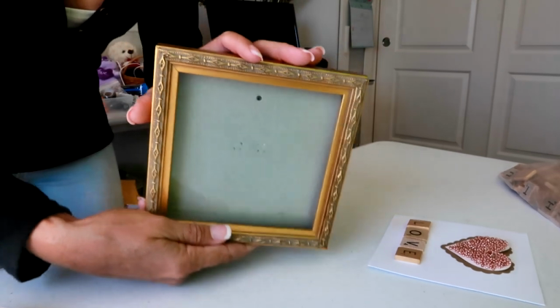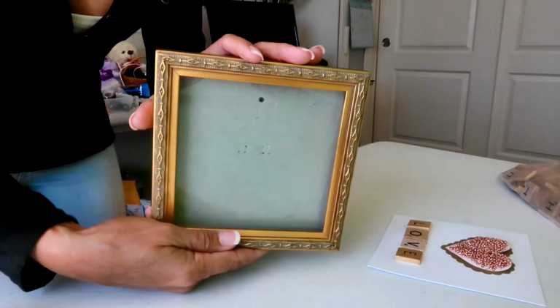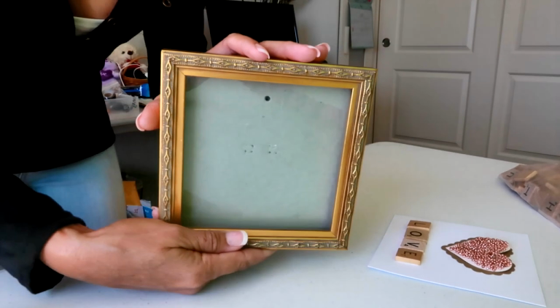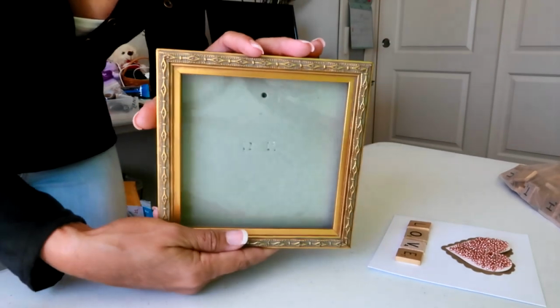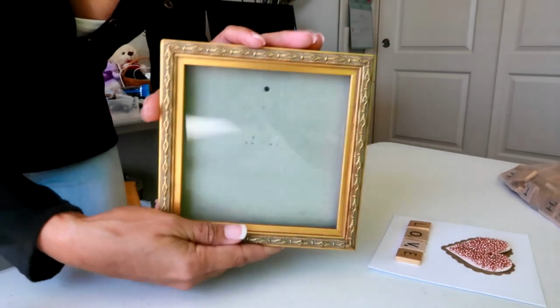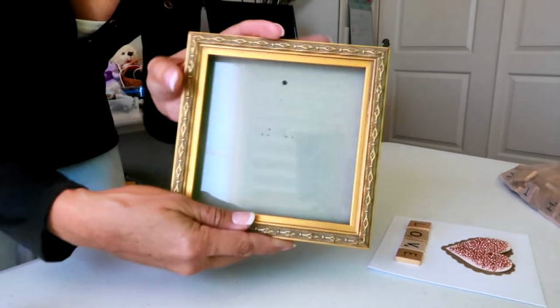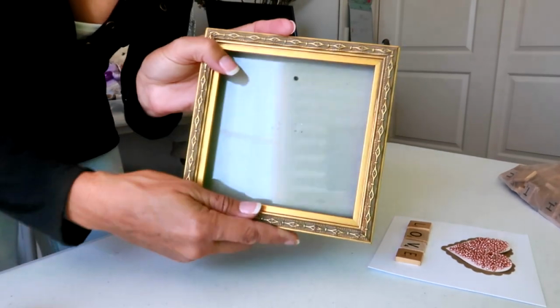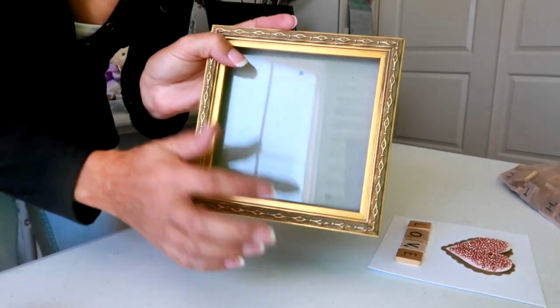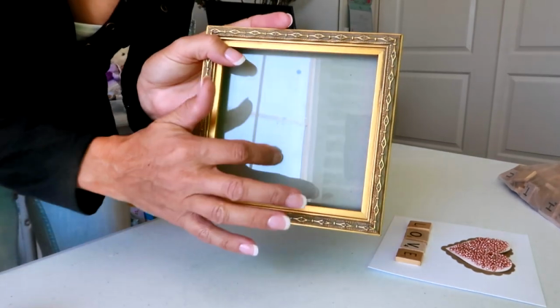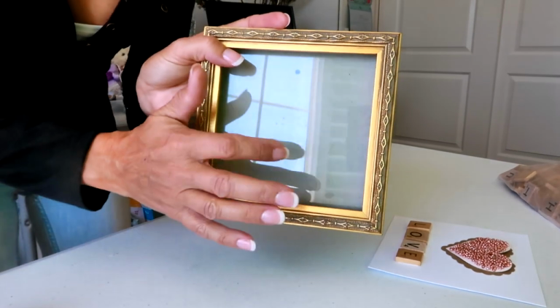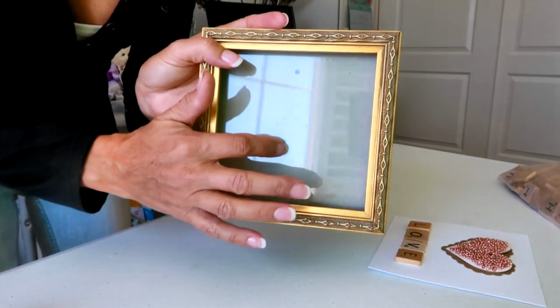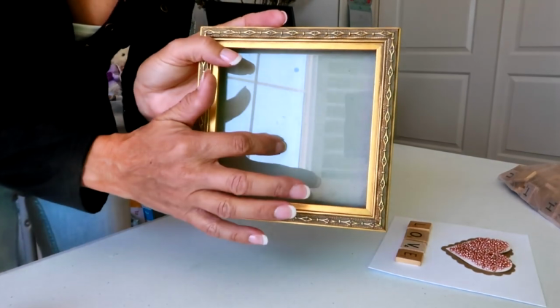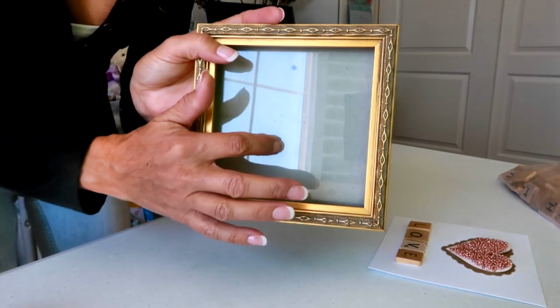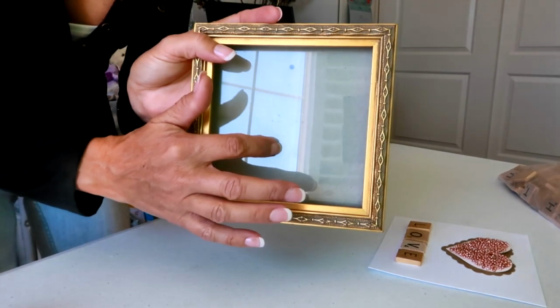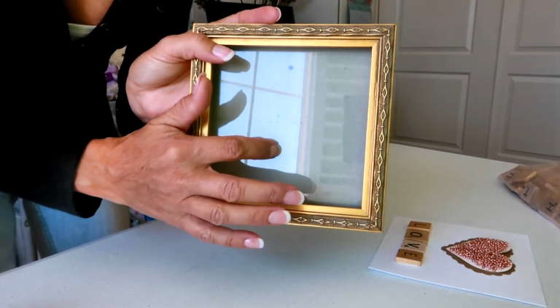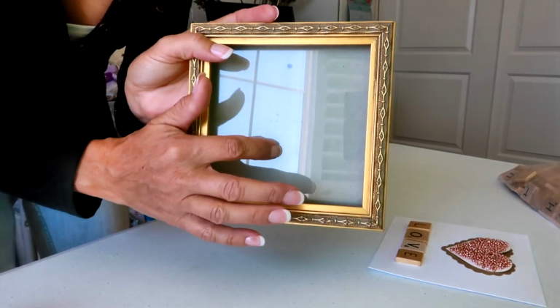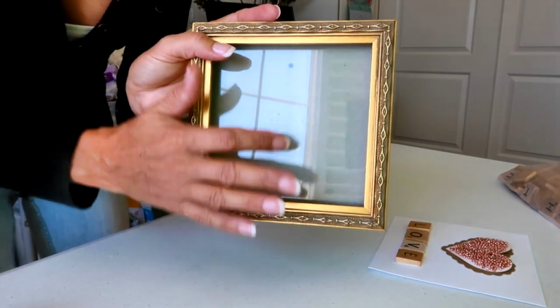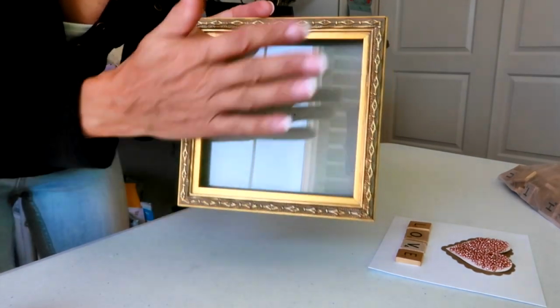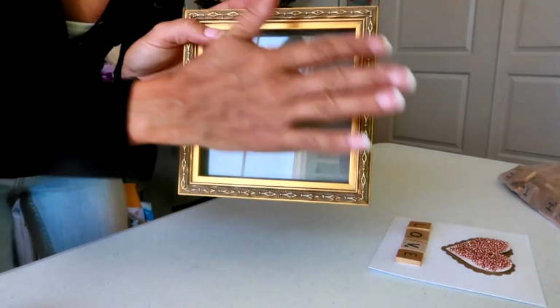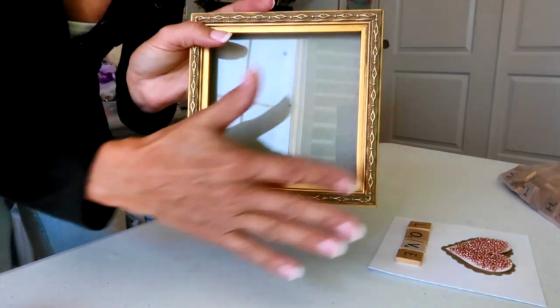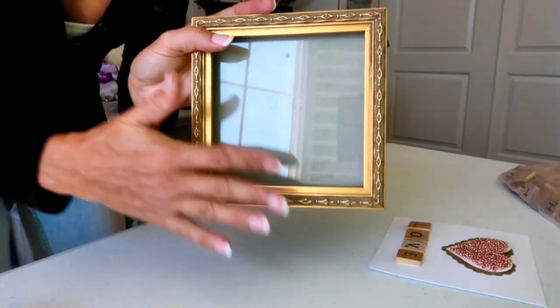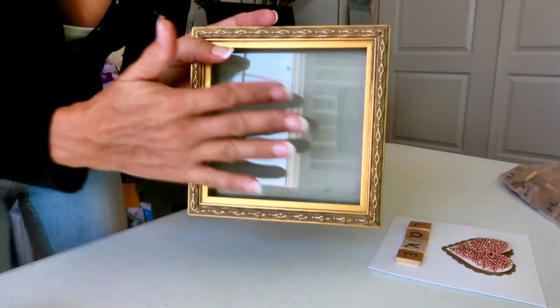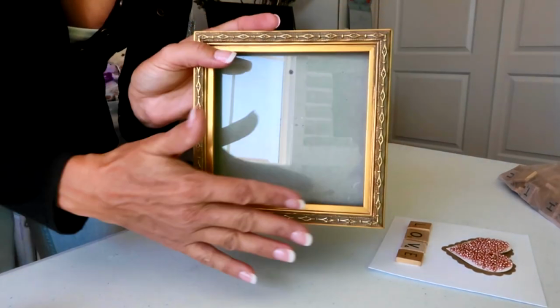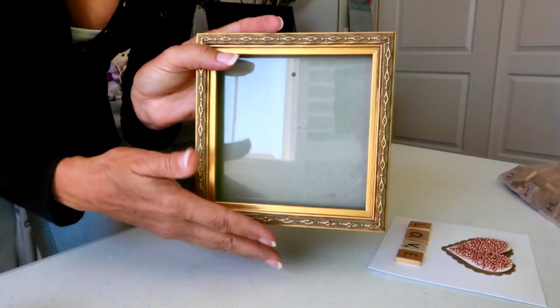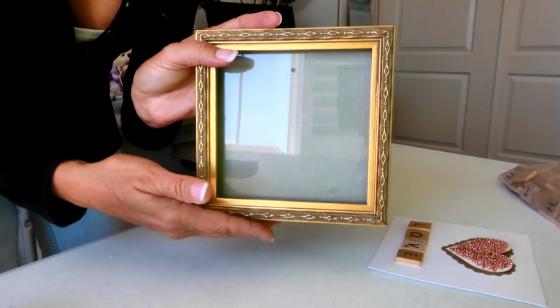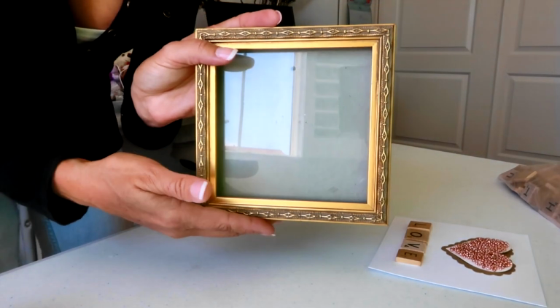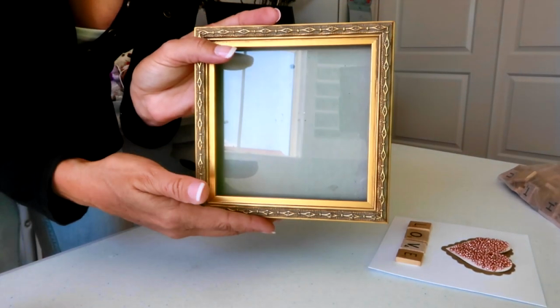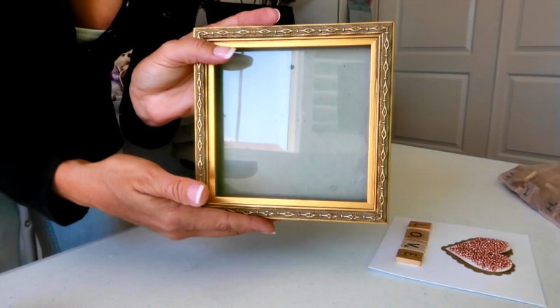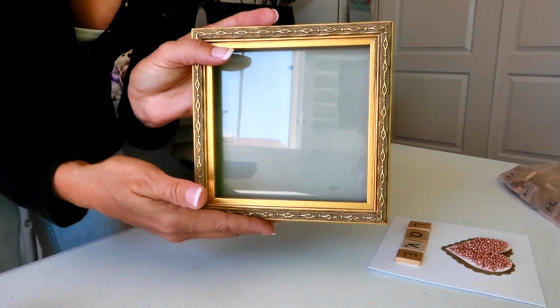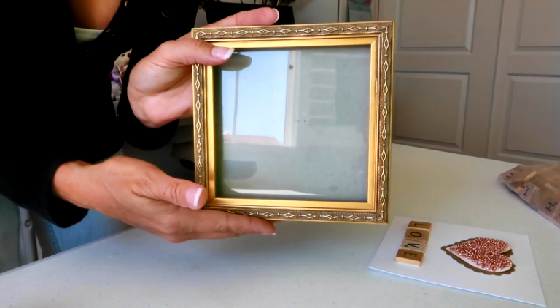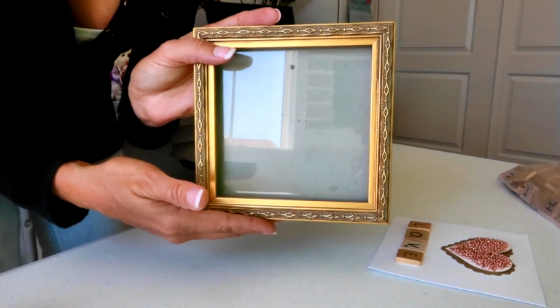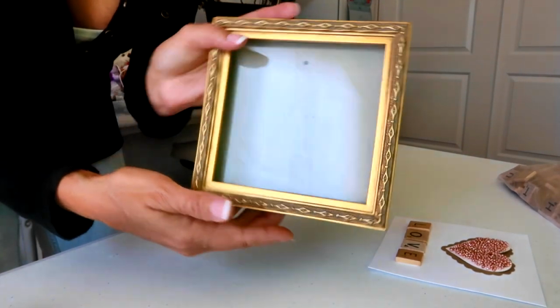Now I'm going to take my frame and remove the glass so that my picture will fit nicely inside.